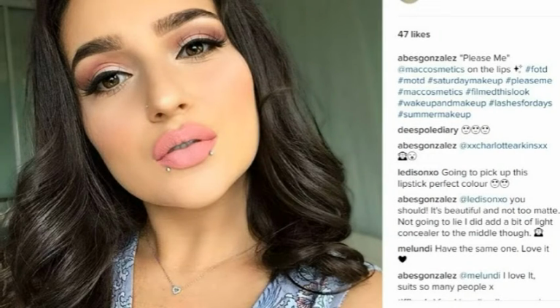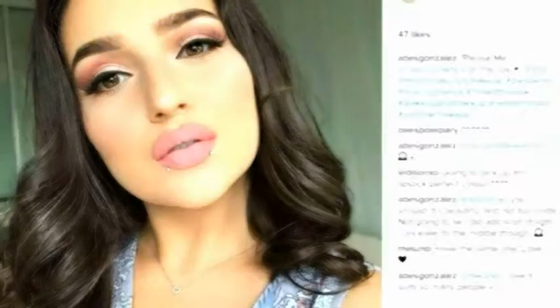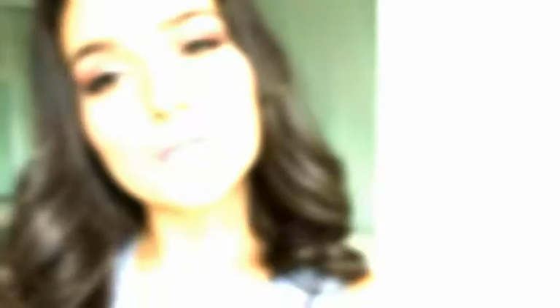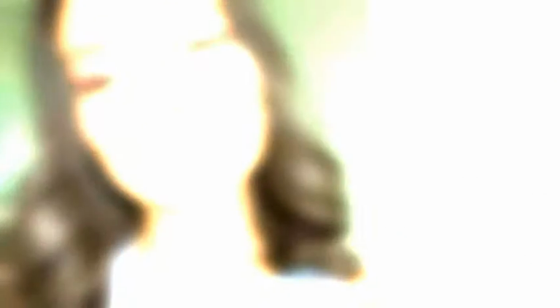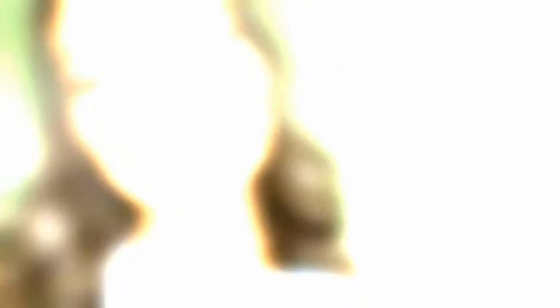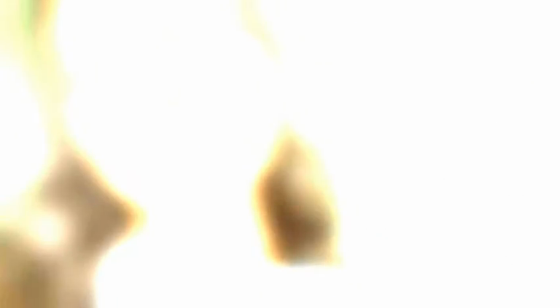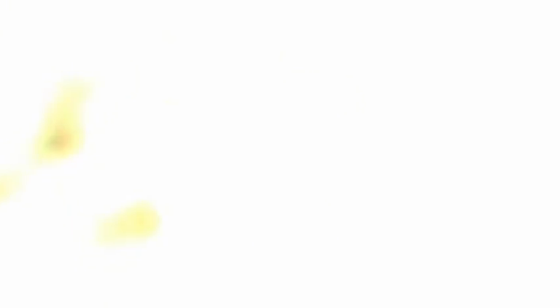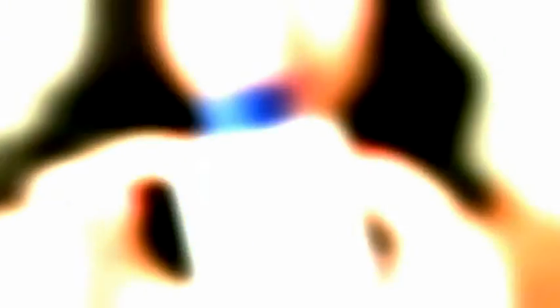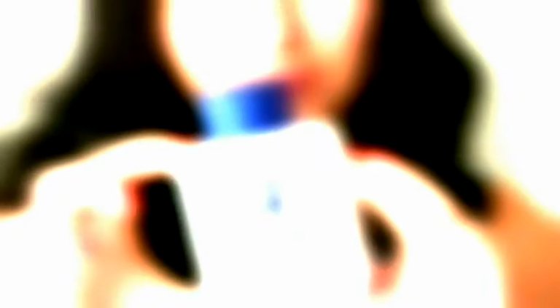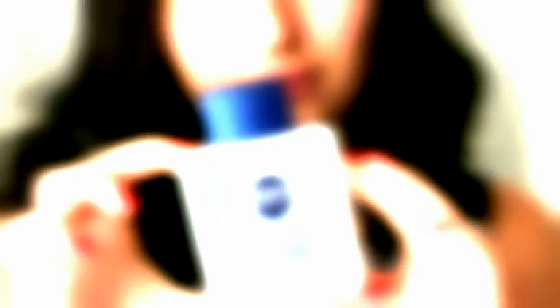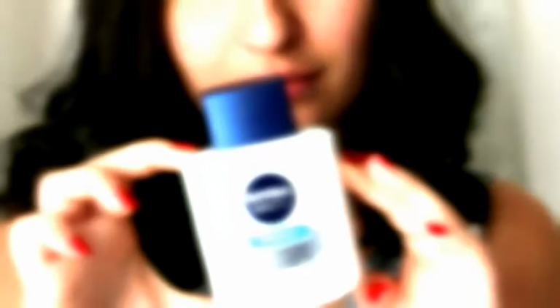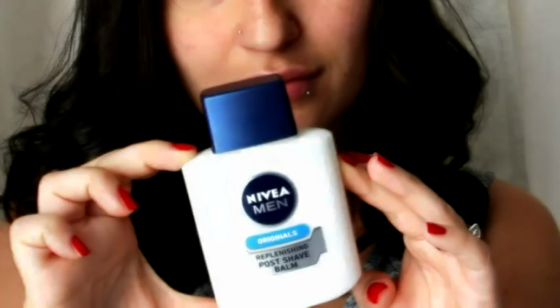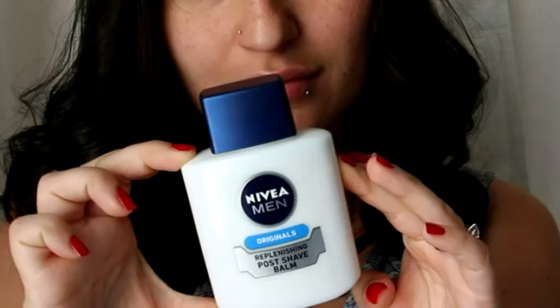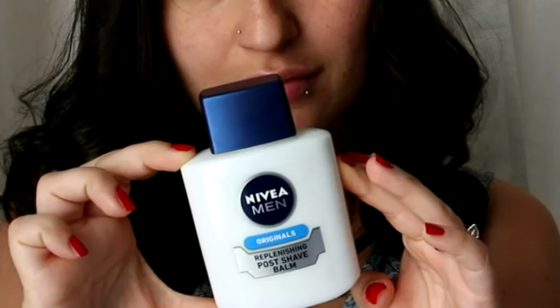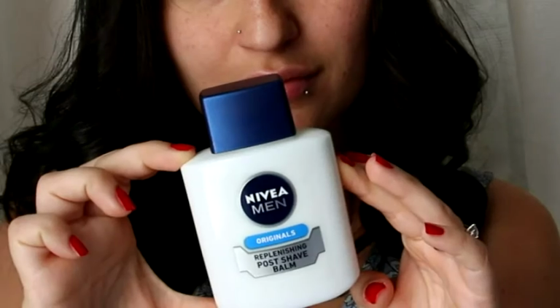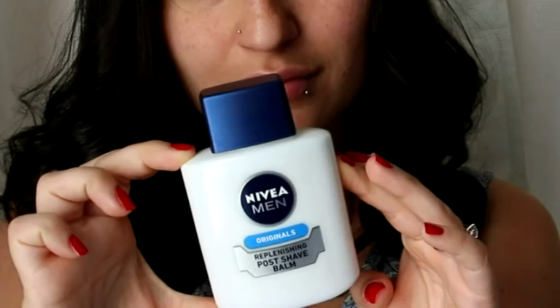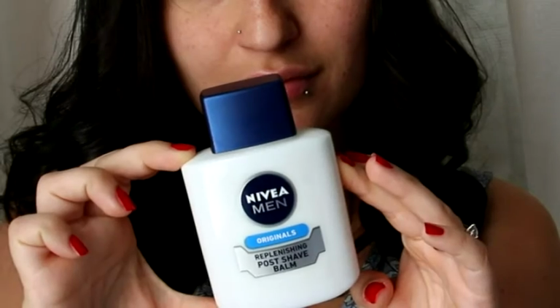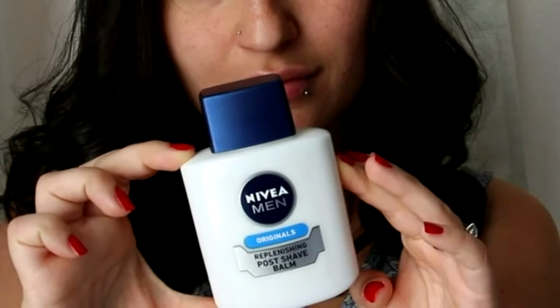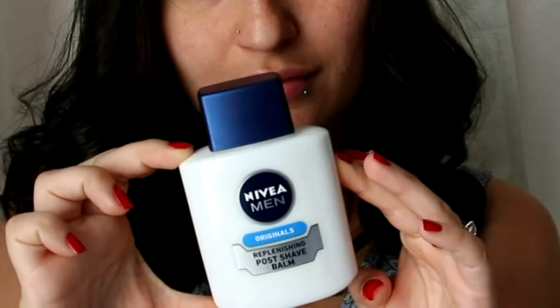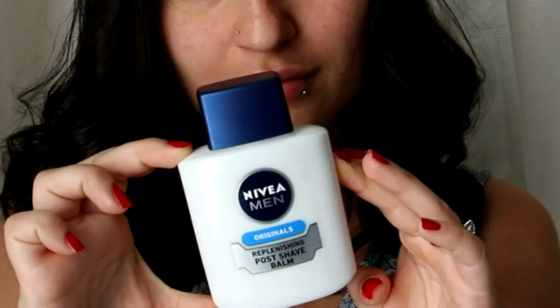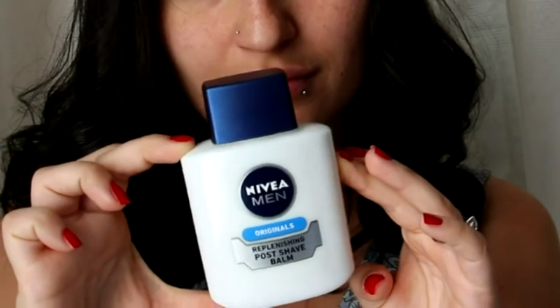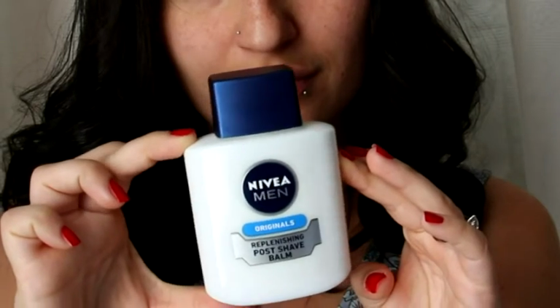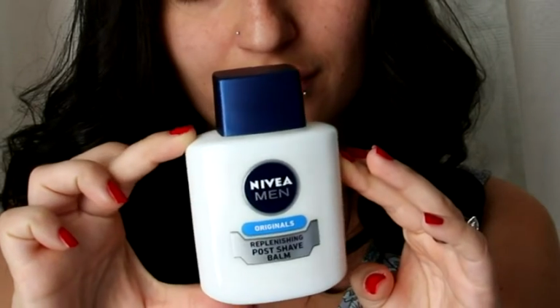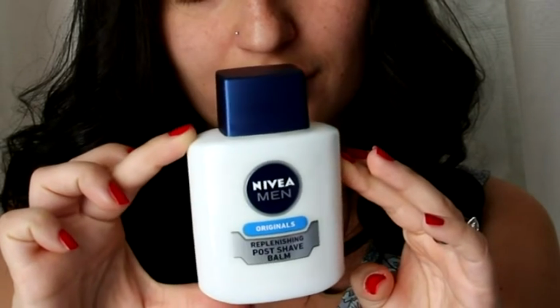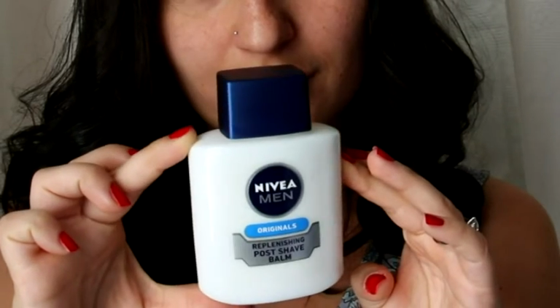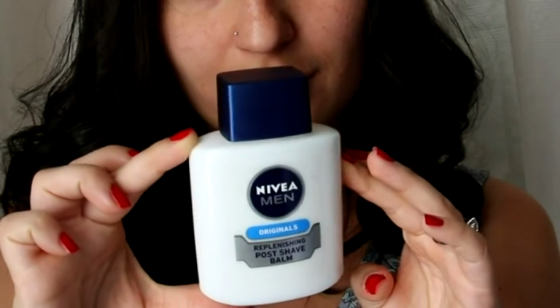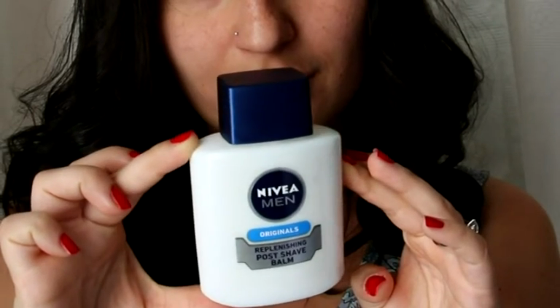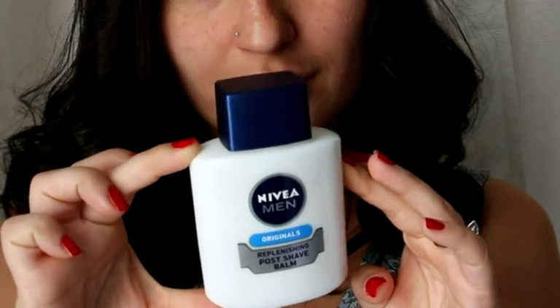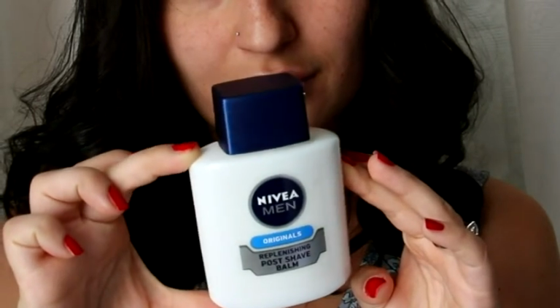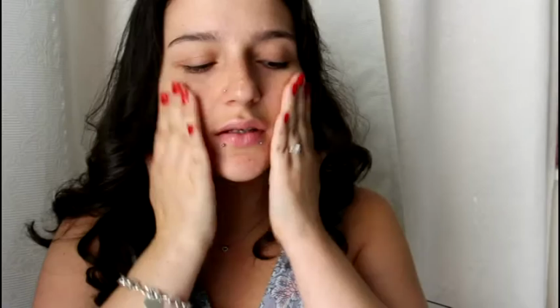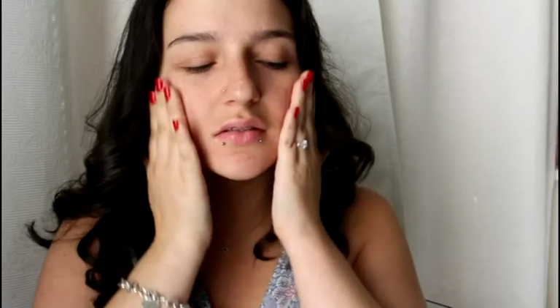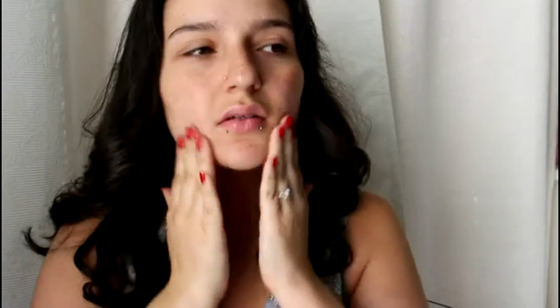So I've been waiting ages to try this. This is the Nivea Post Shave Balm, recommended by Nikkie Tutorials.